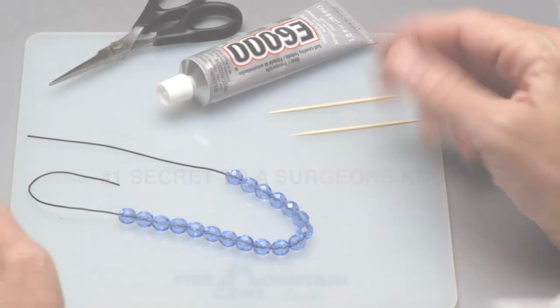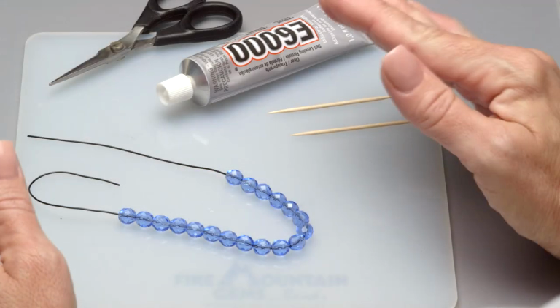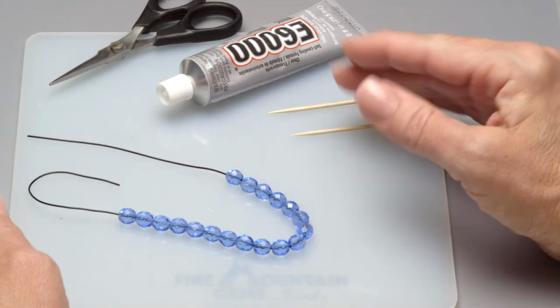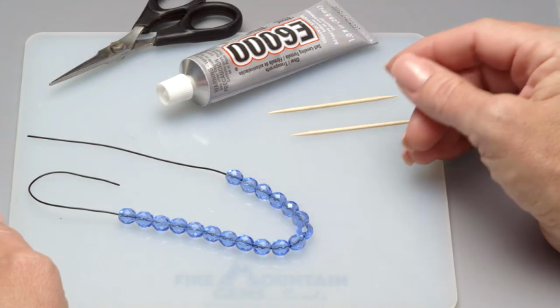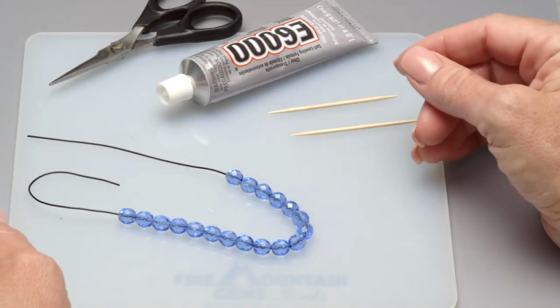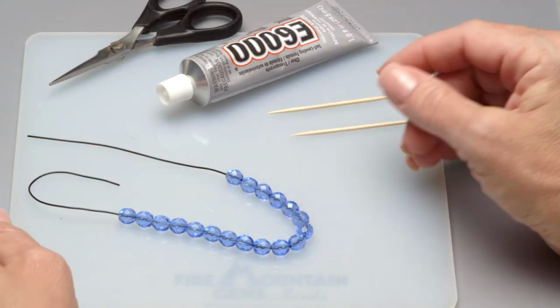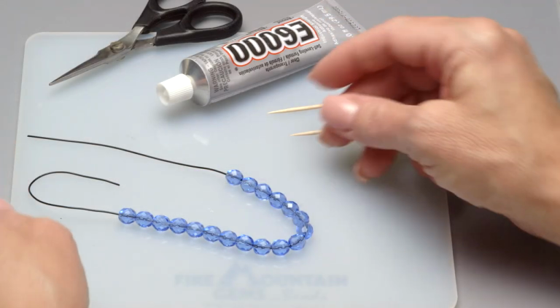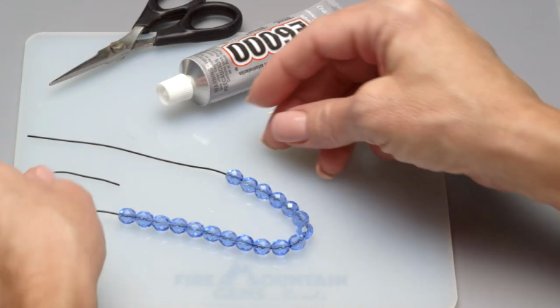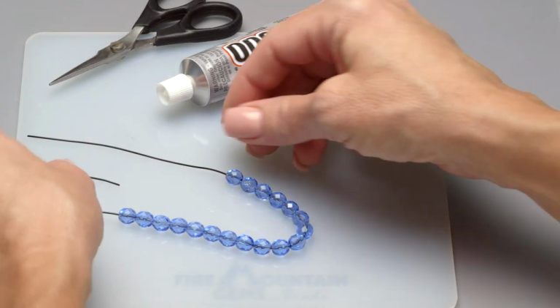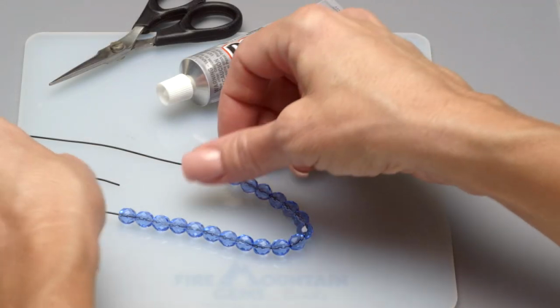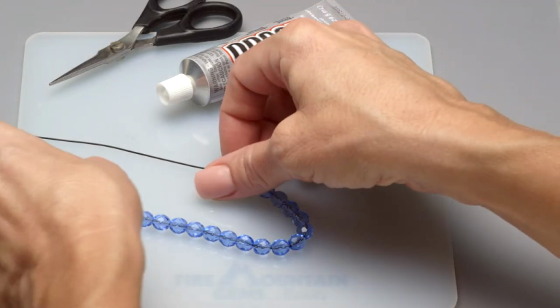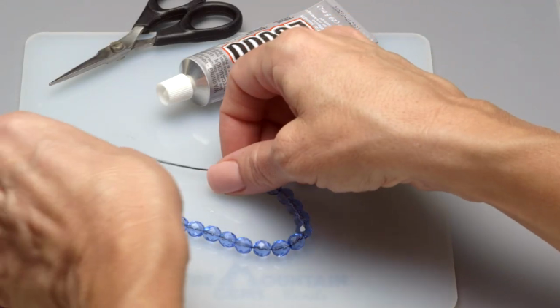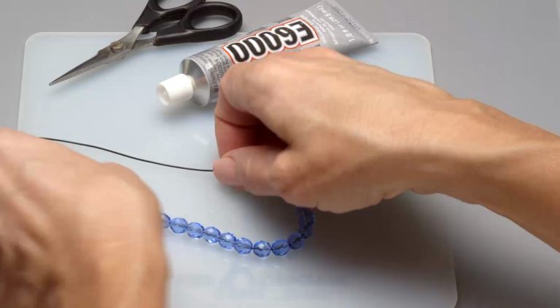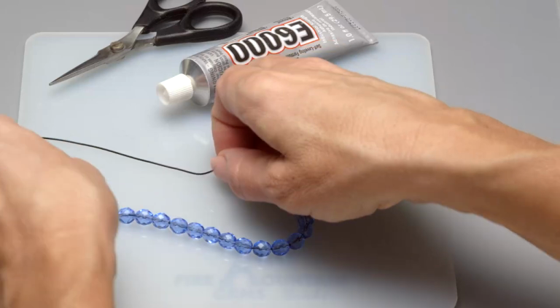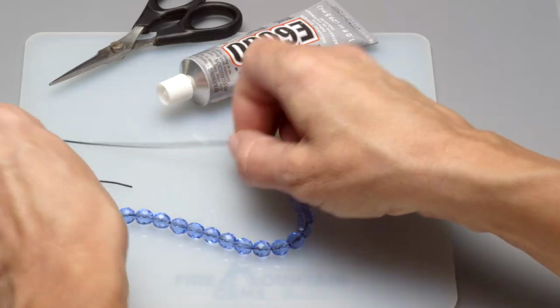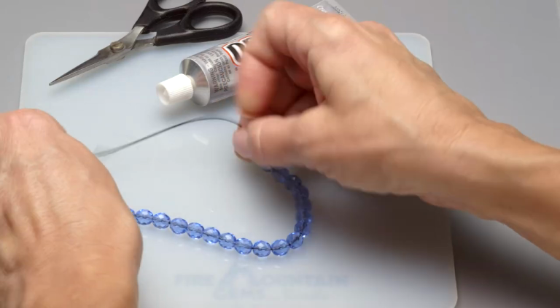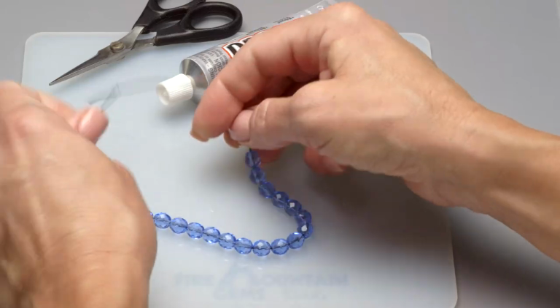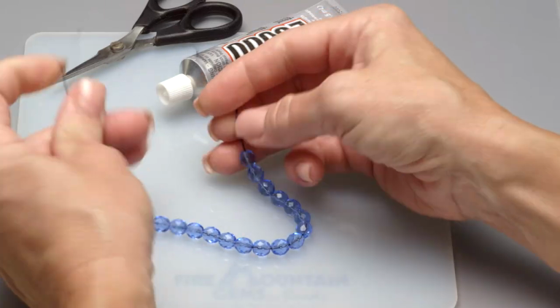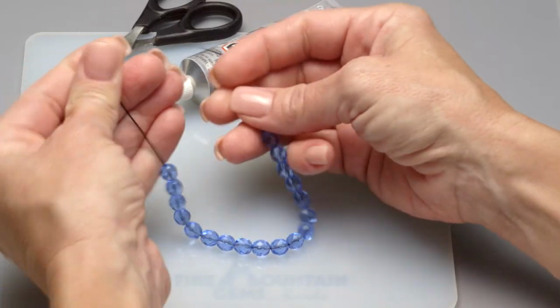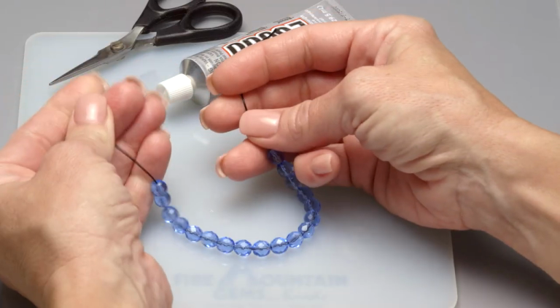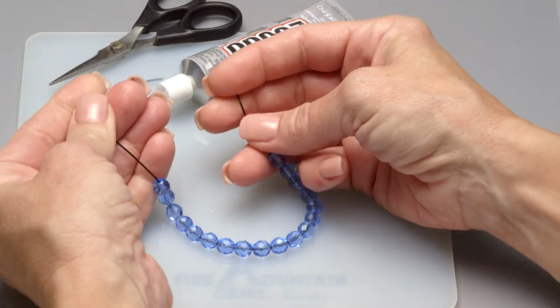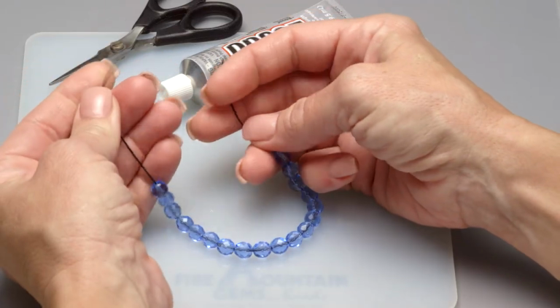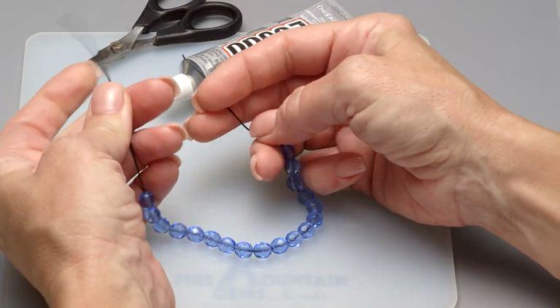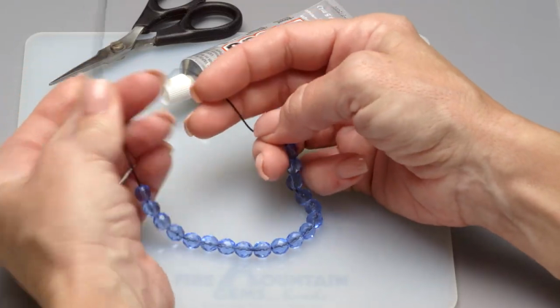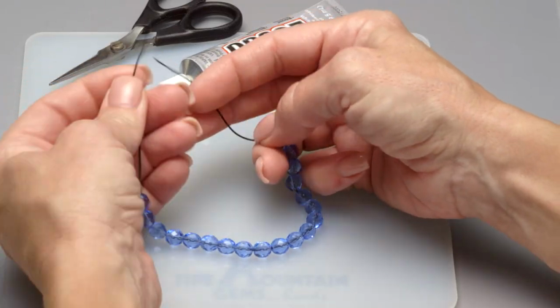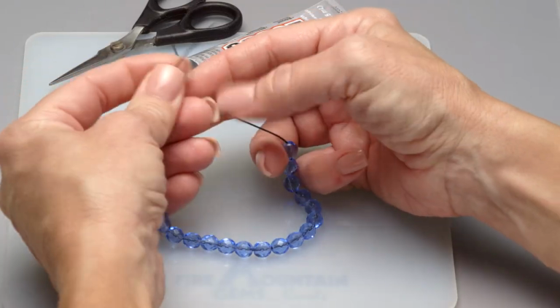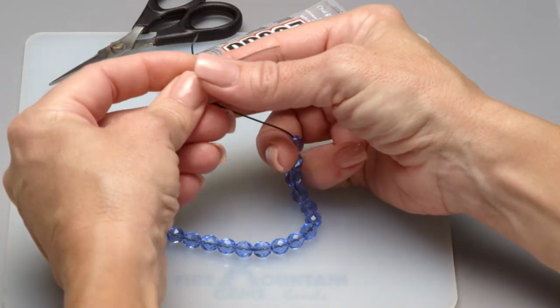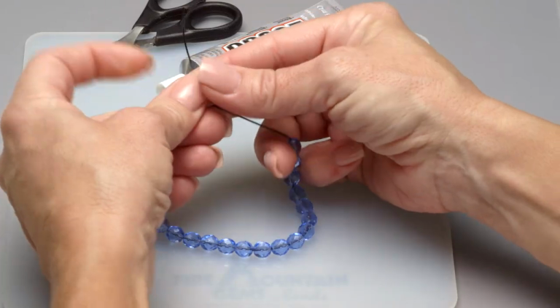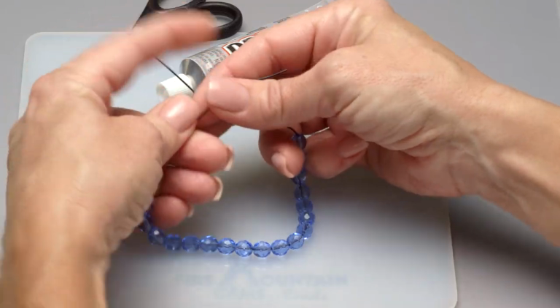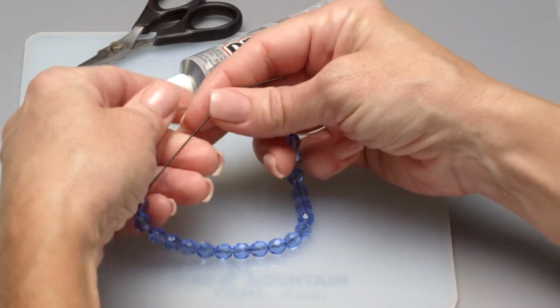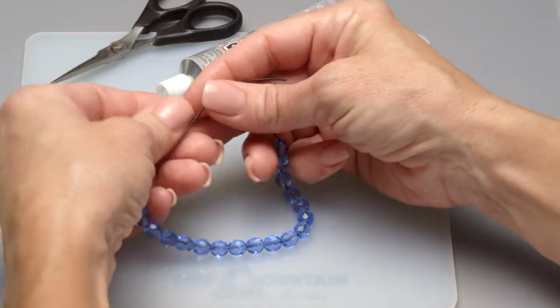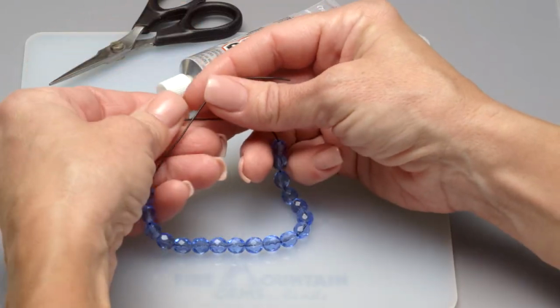The surgeon's knot is a great knot to use when finishing cording. It keeps the ends from sliding past each other over time and with wear.